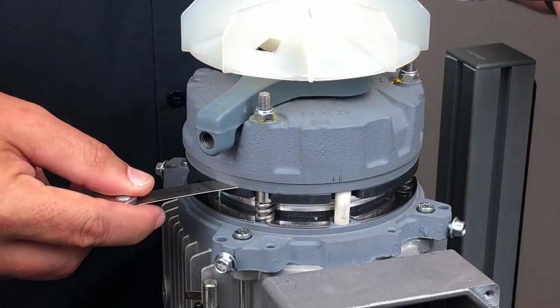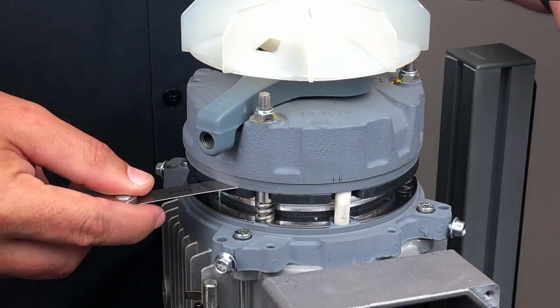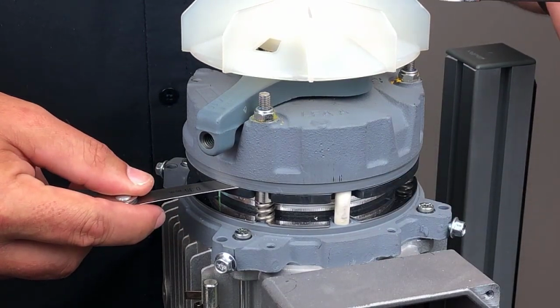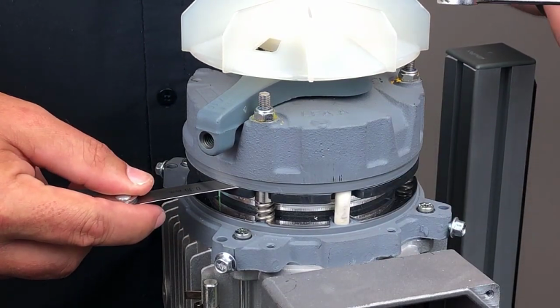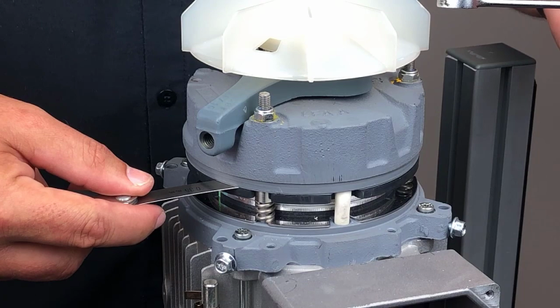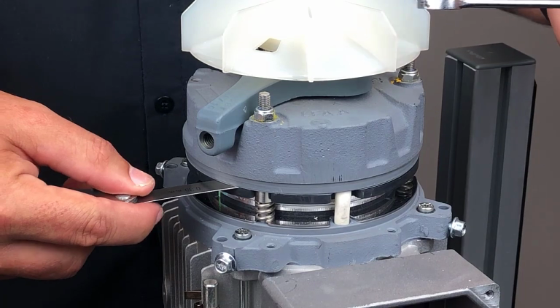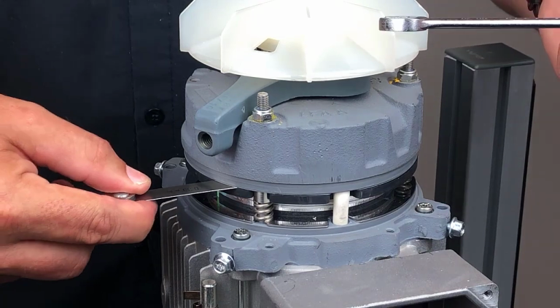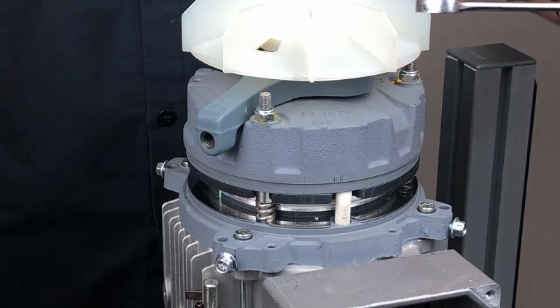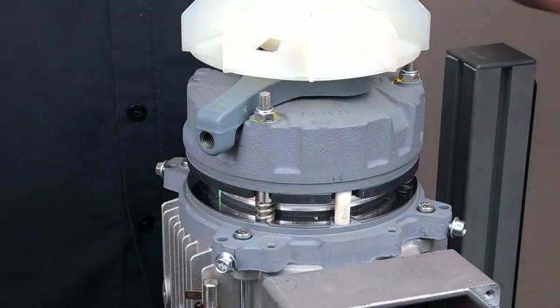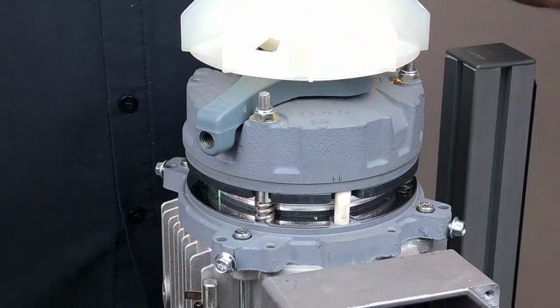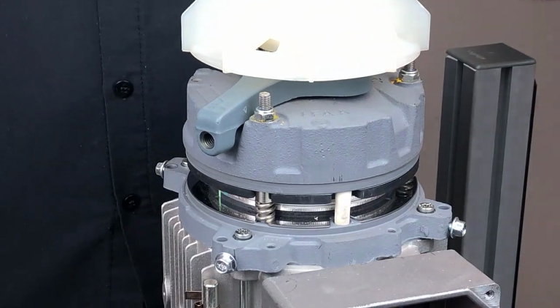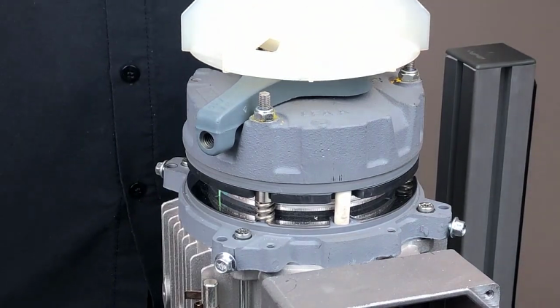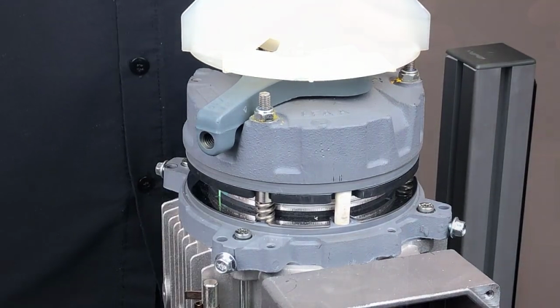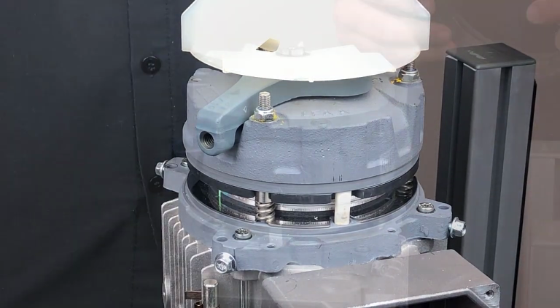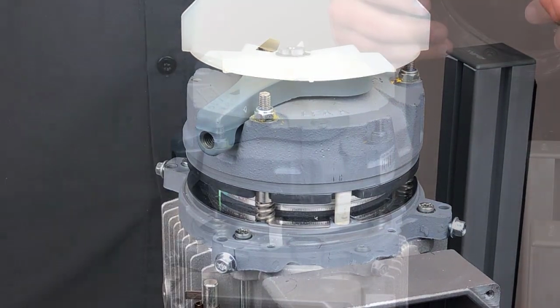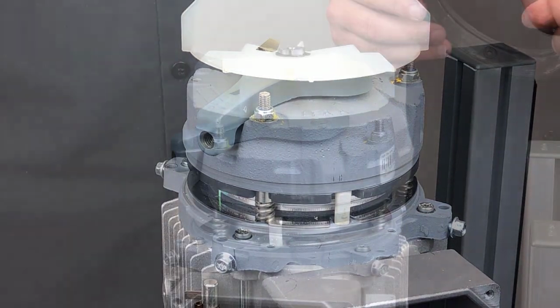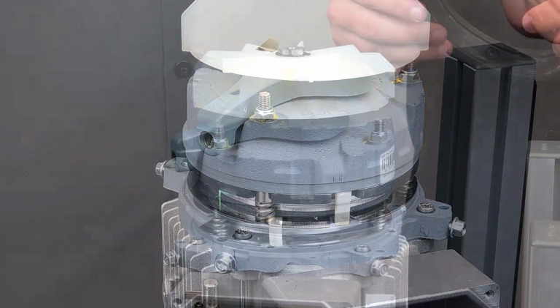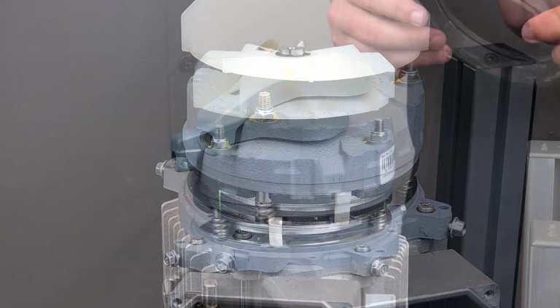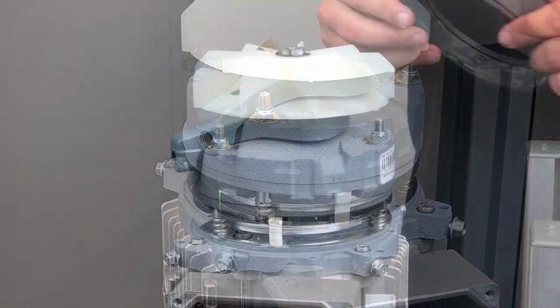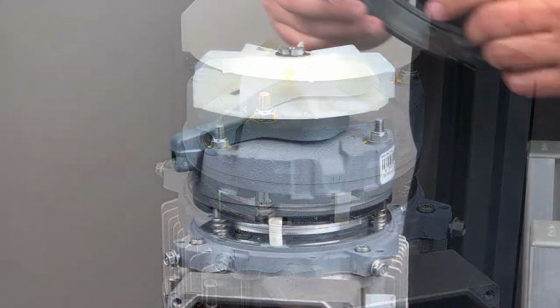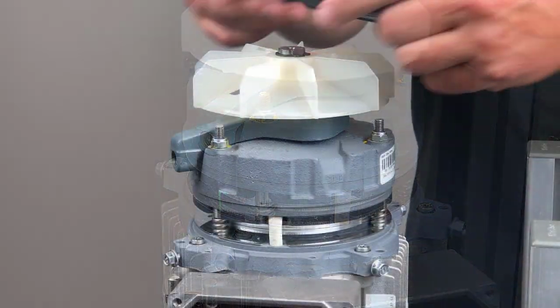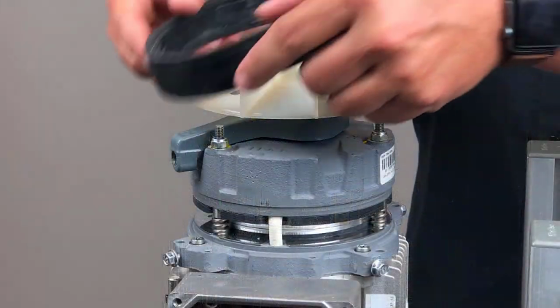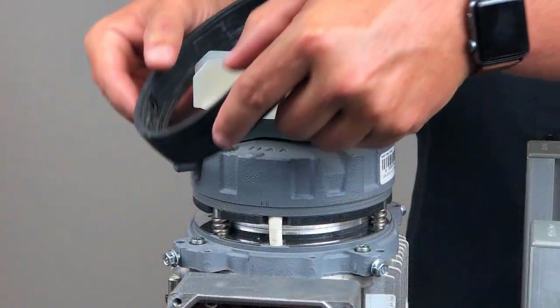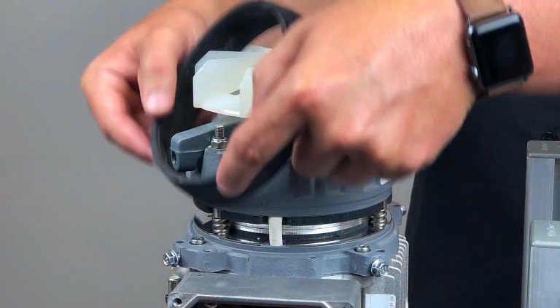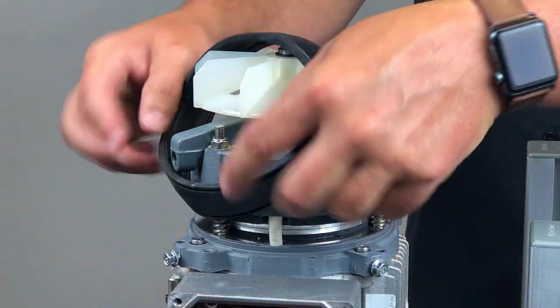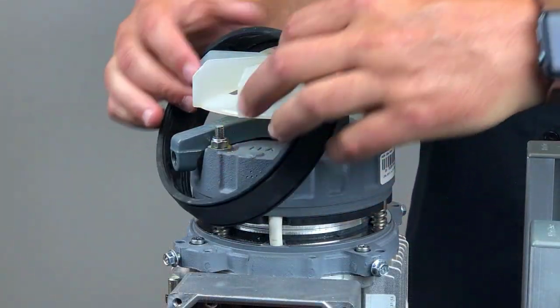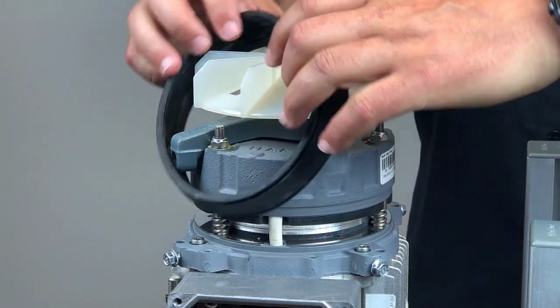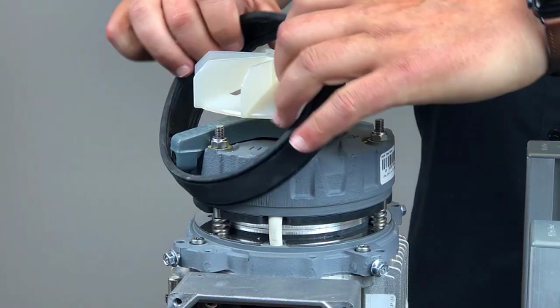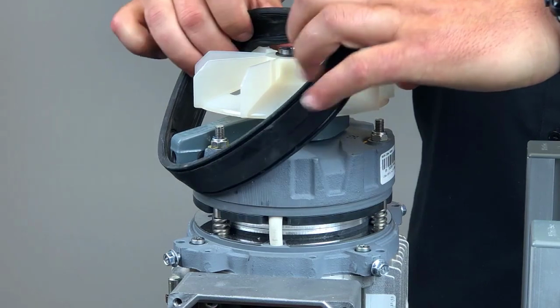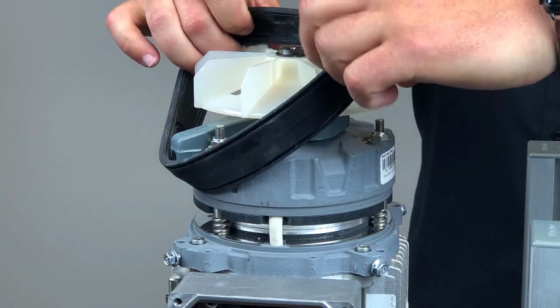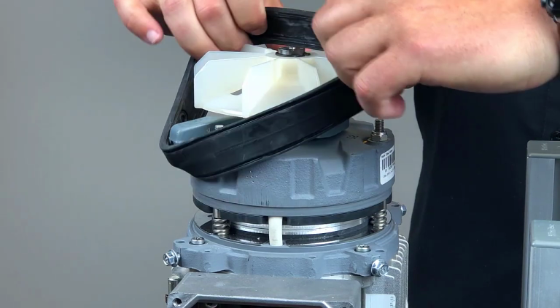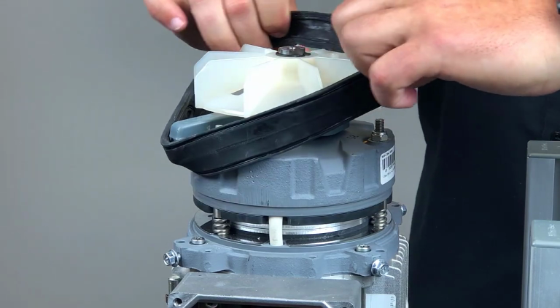Repeat this process for the remaining adjustment nuts. Reinstall the brake belly band.